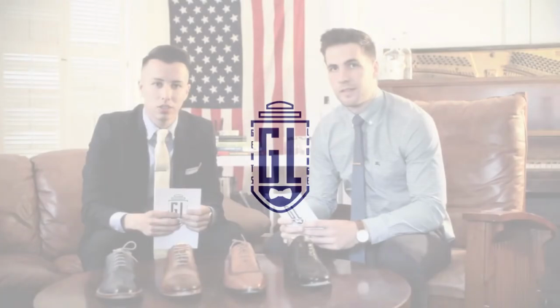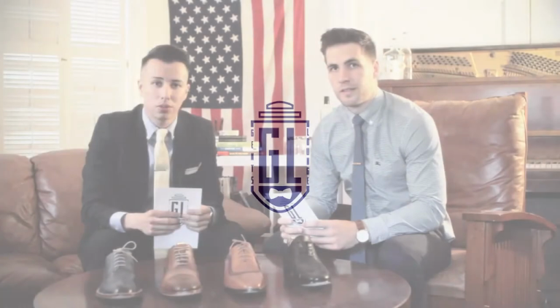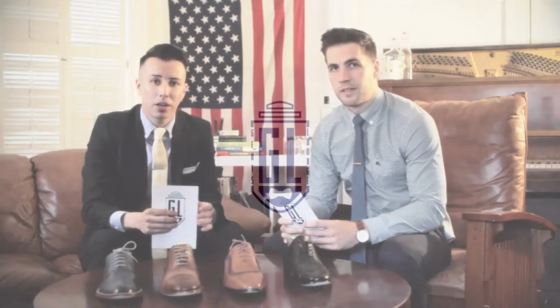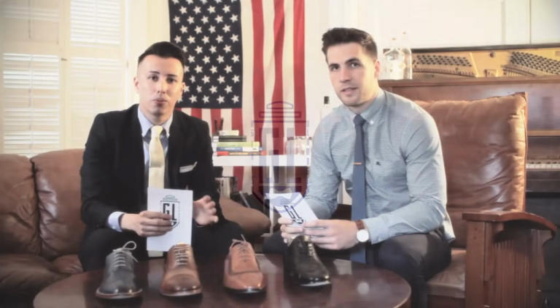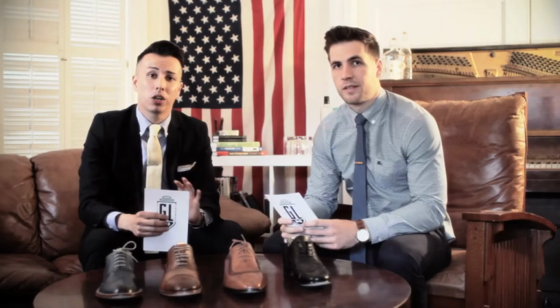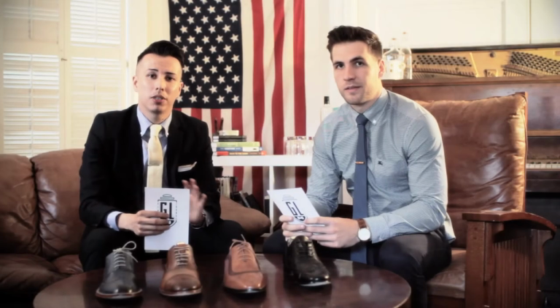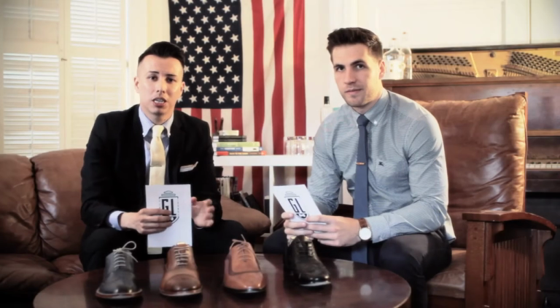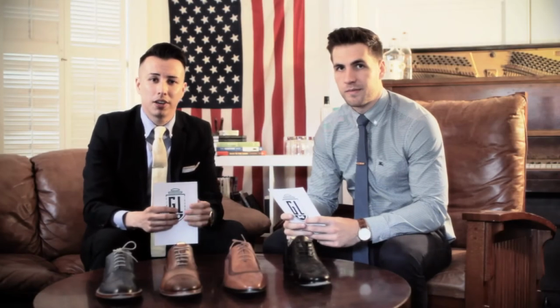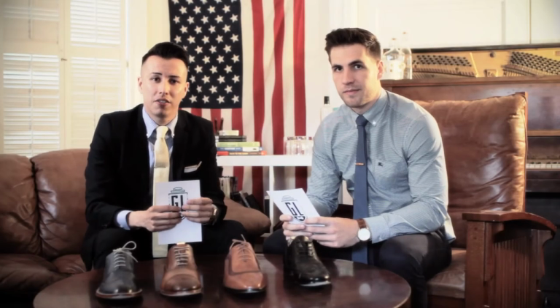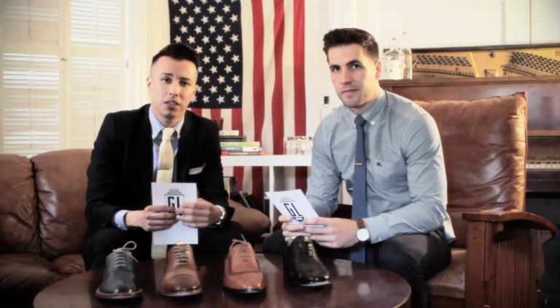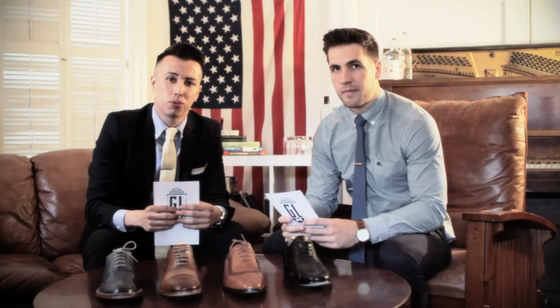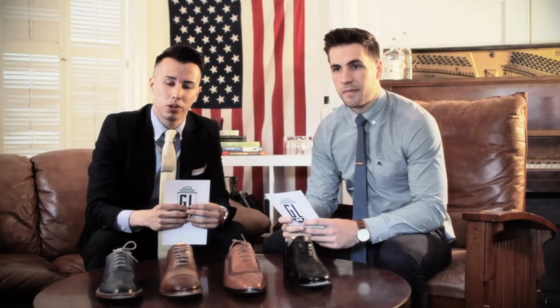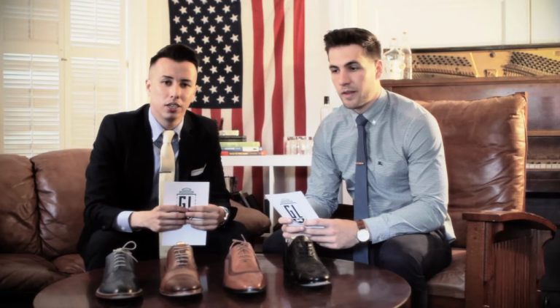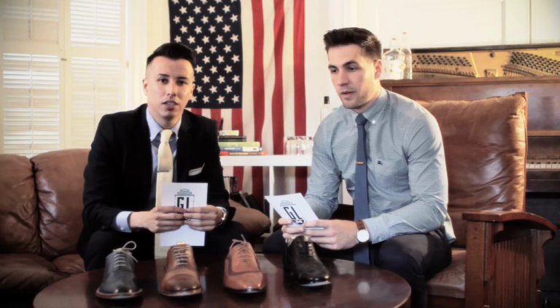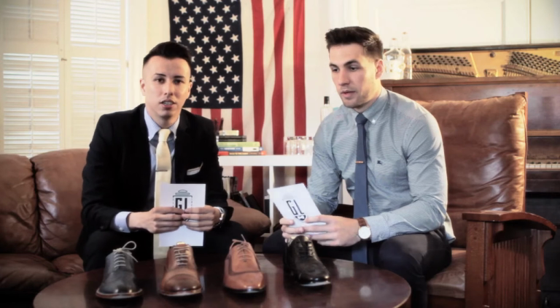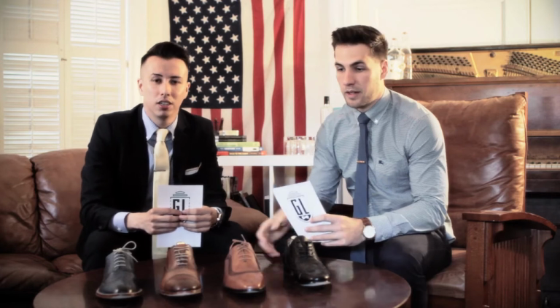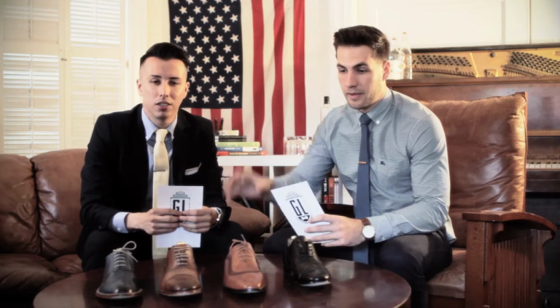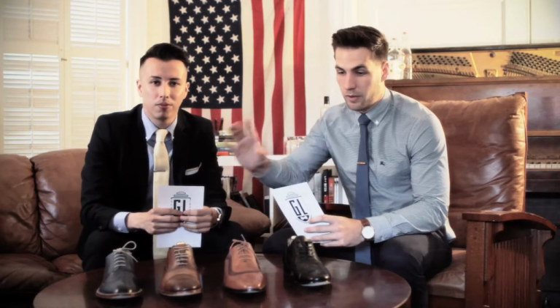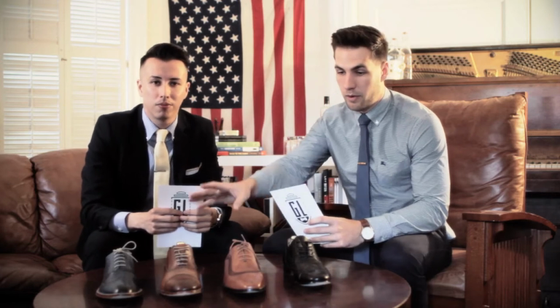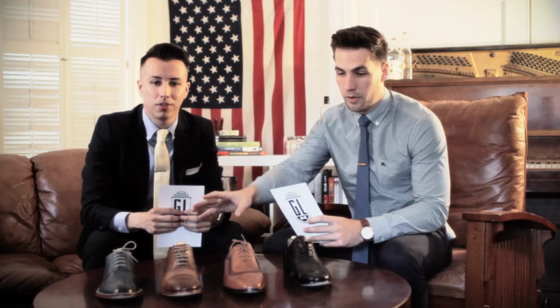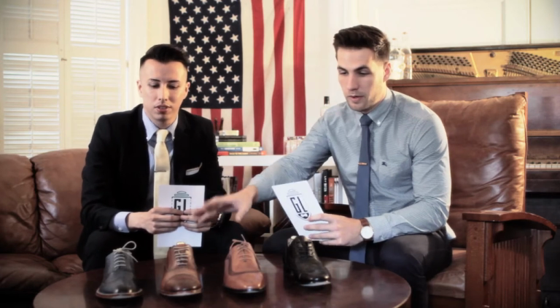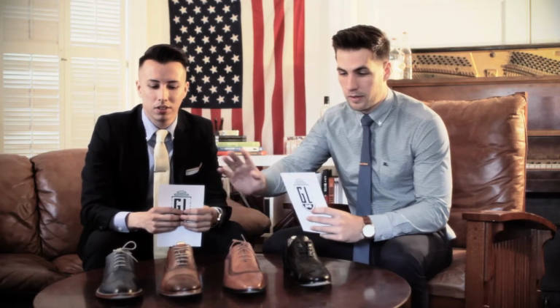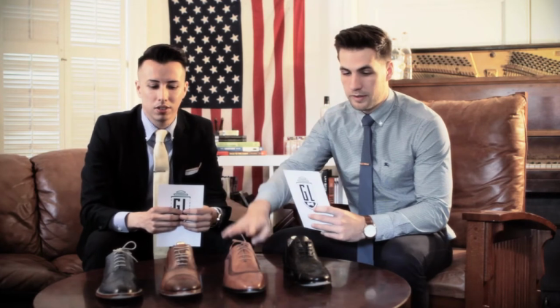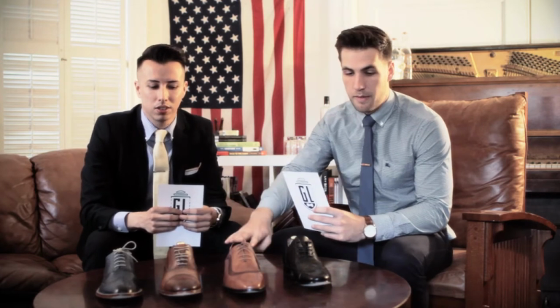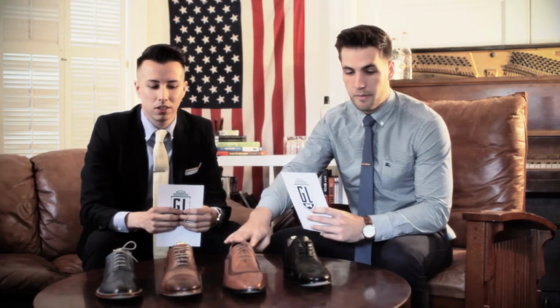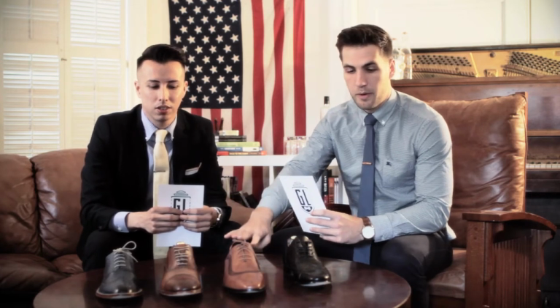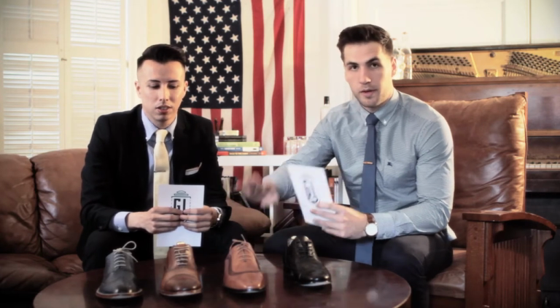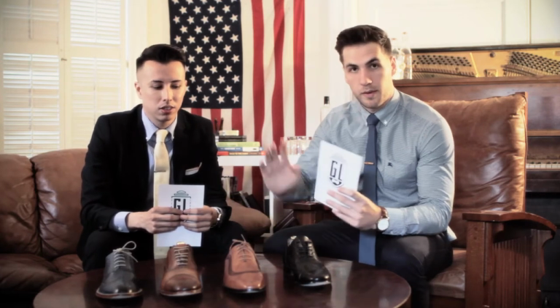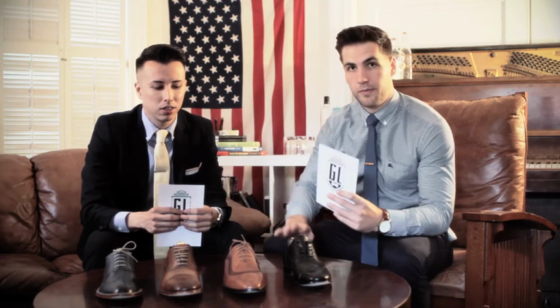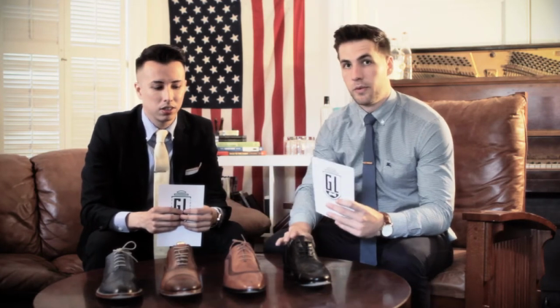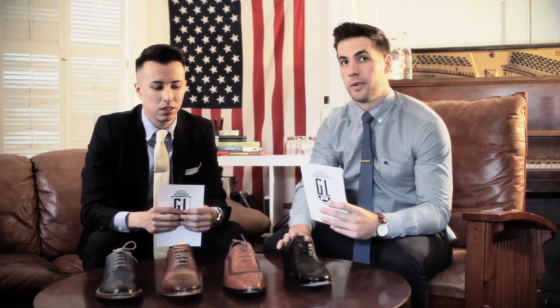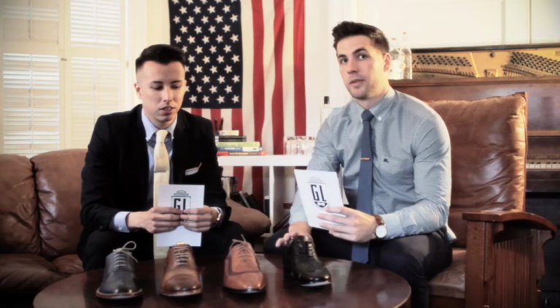Today we're going to be talking about everything brogue. We're going to talk about the quarter brogue, semi-brogue, and full brogue.